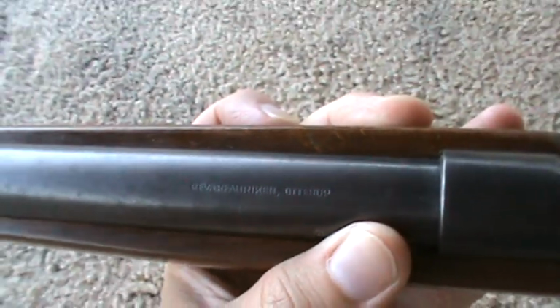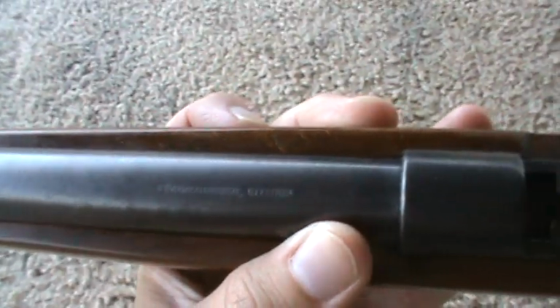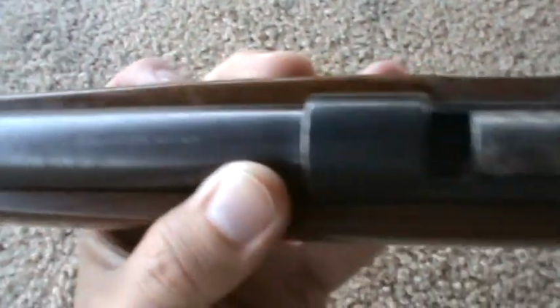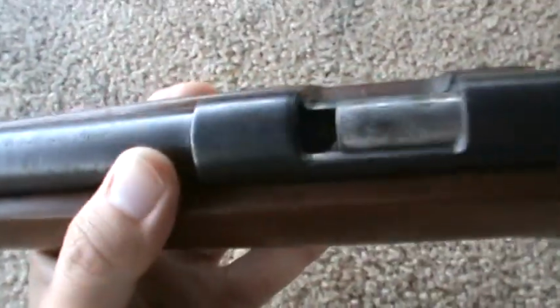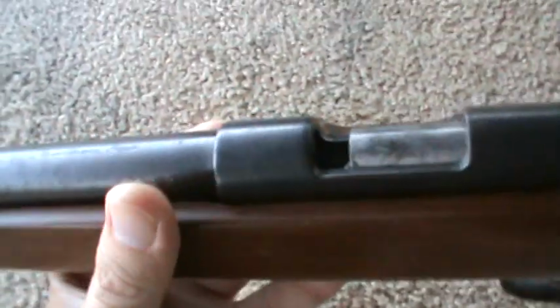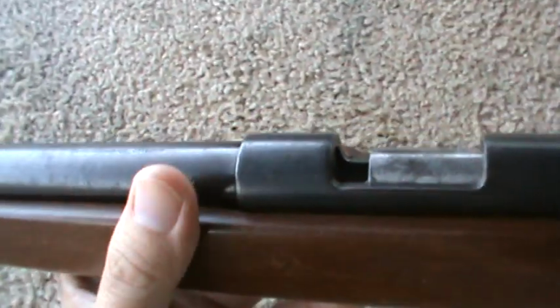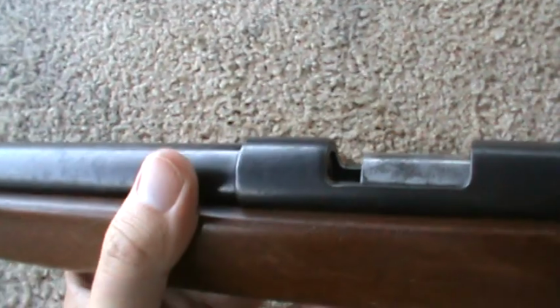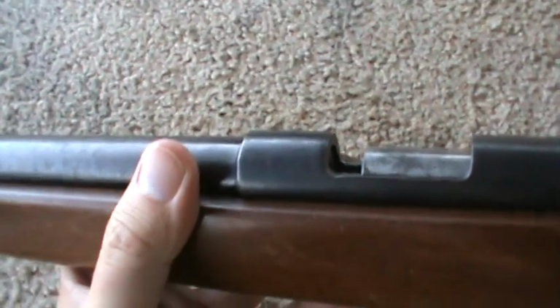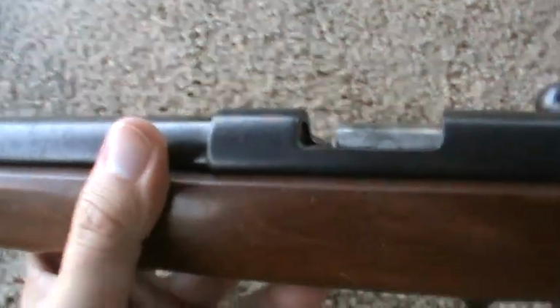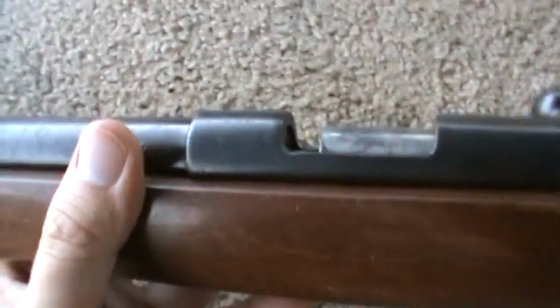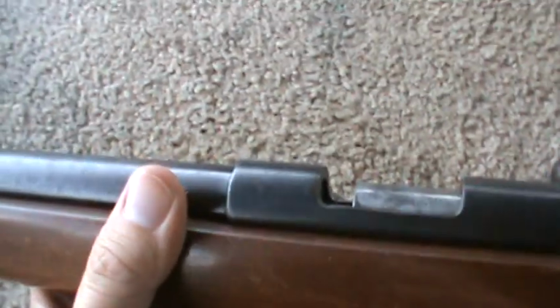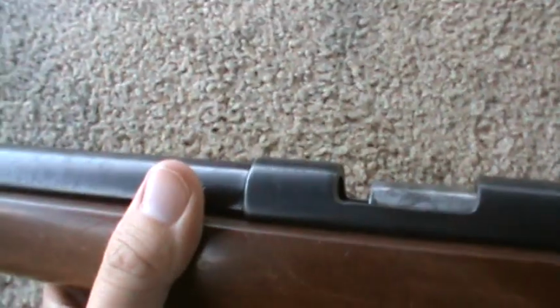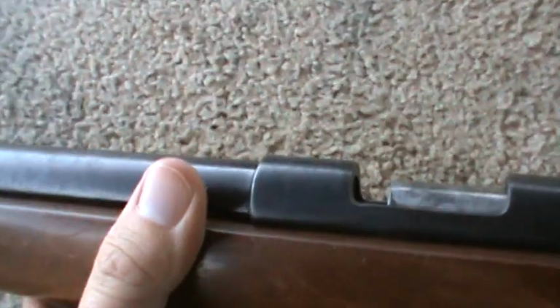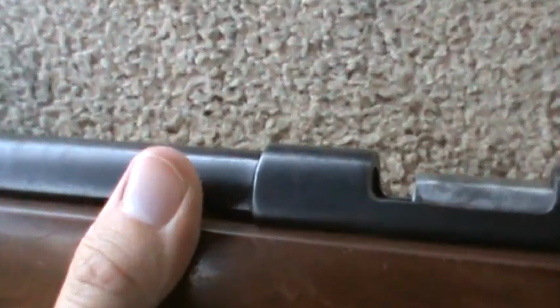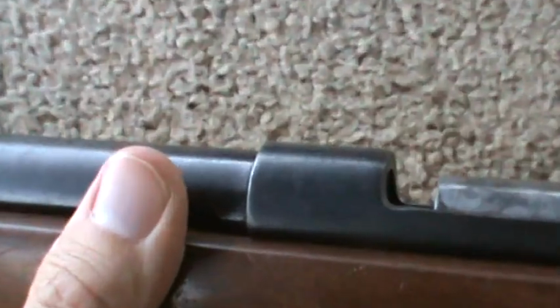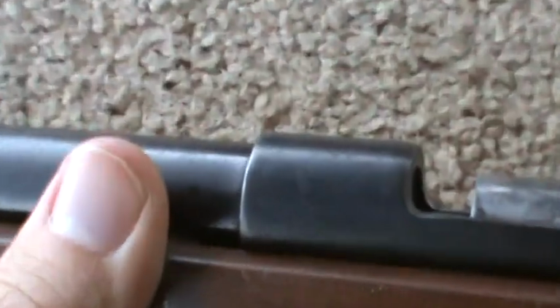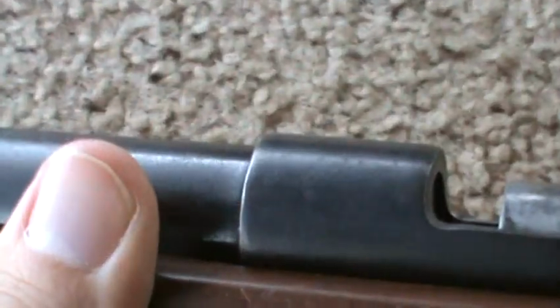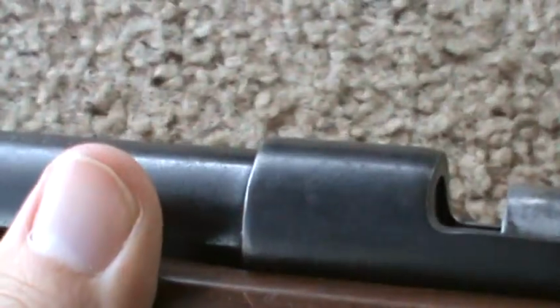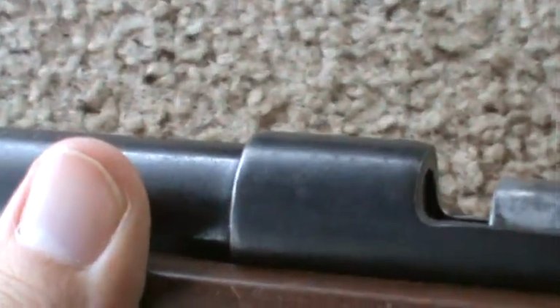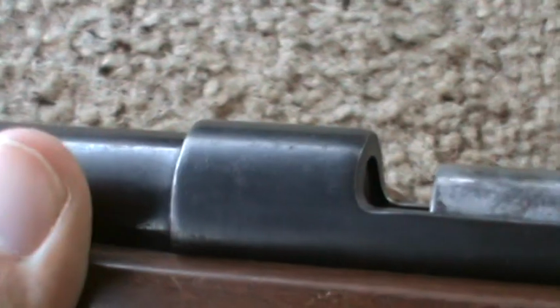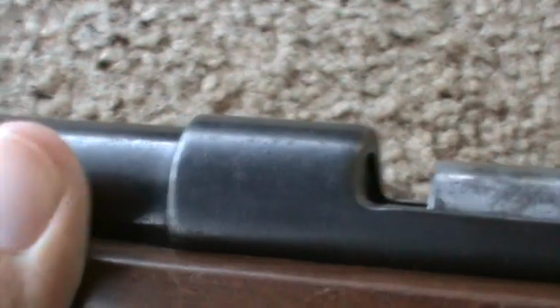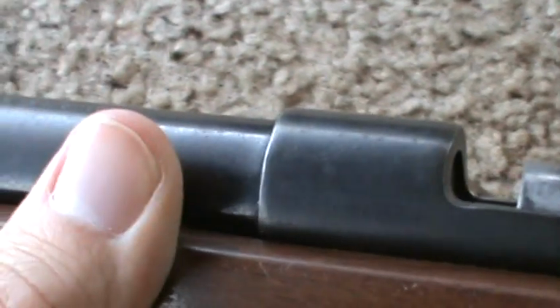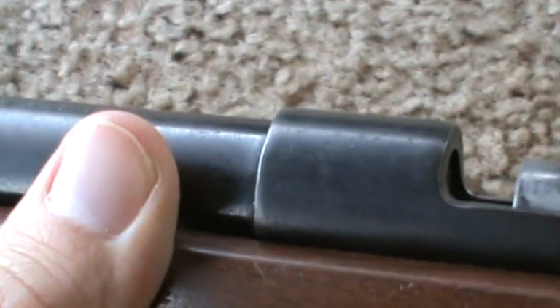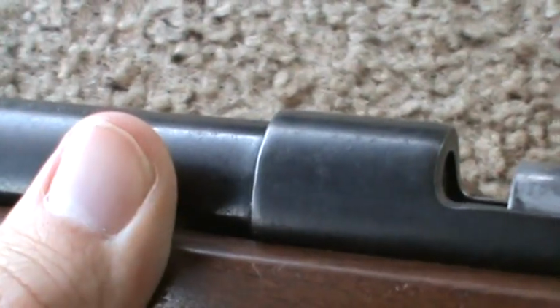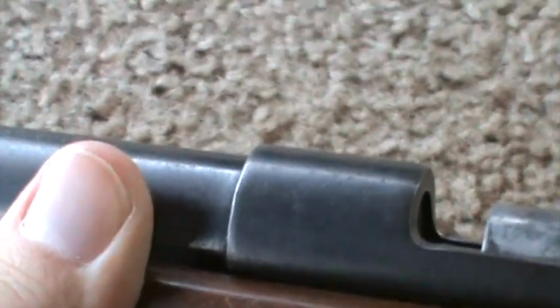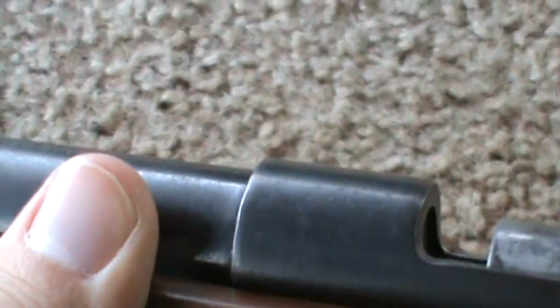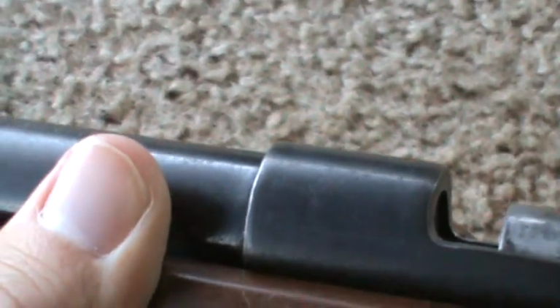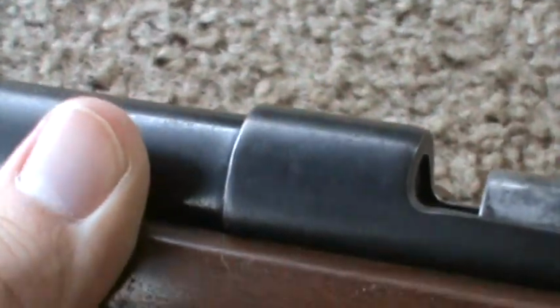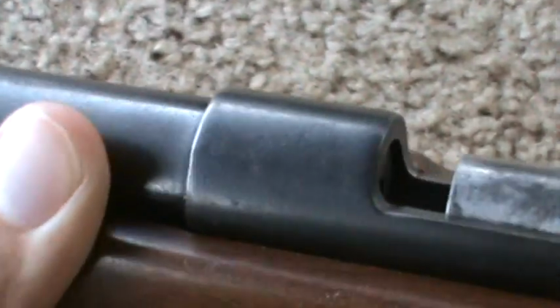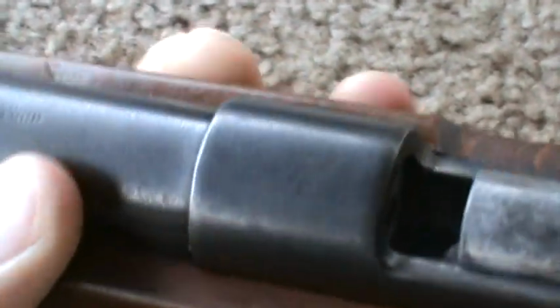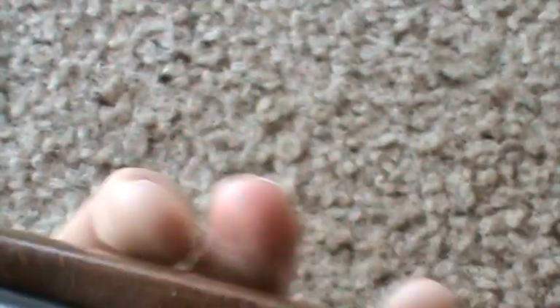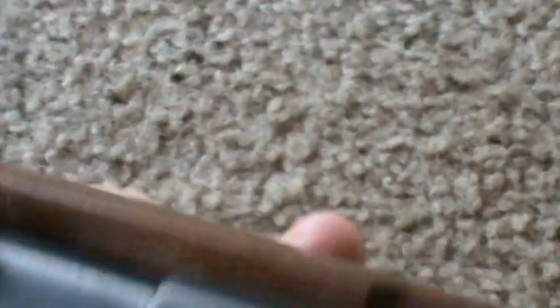This is sort of the medium barrel. You can see the barrel is smaller than the receiver. Some of them — most of them — the barrel is the same size.